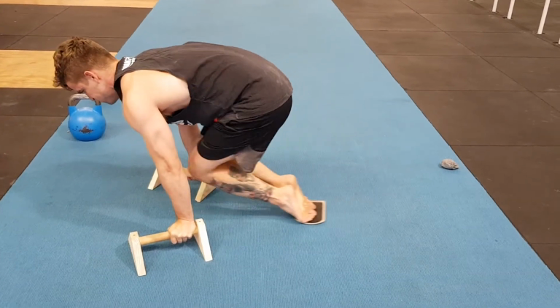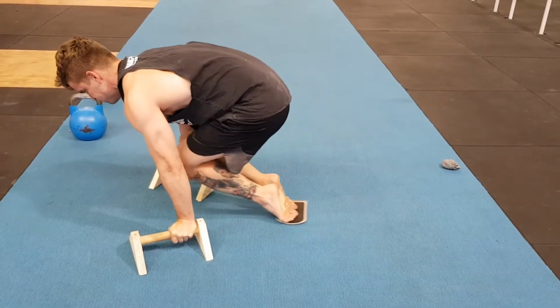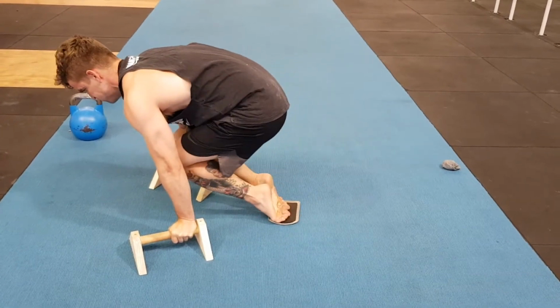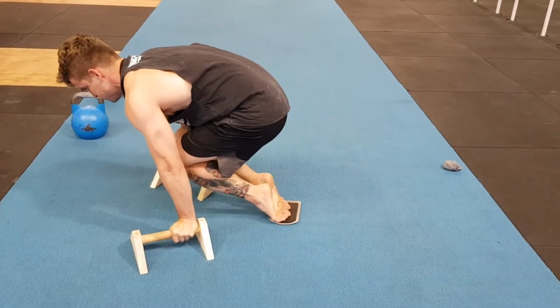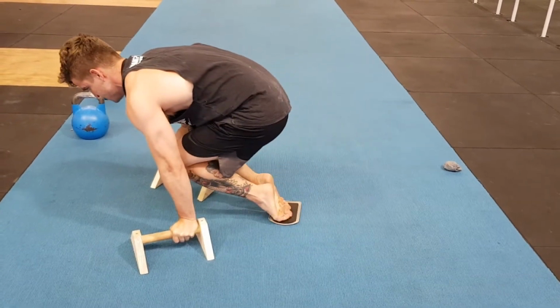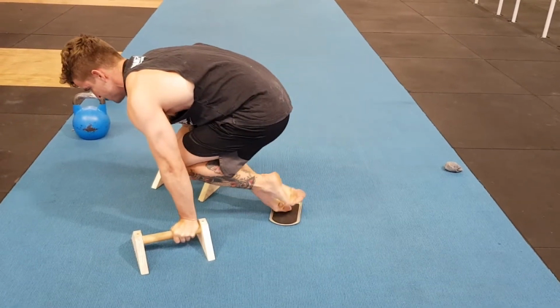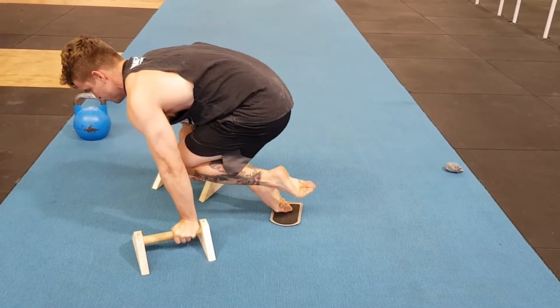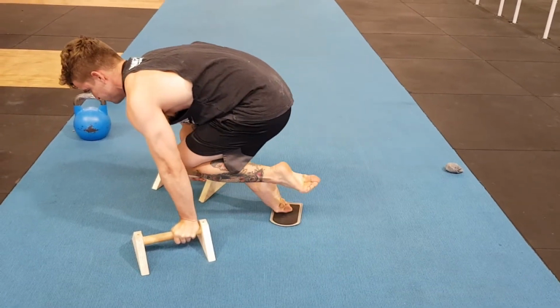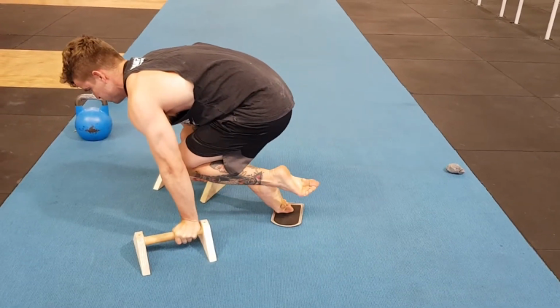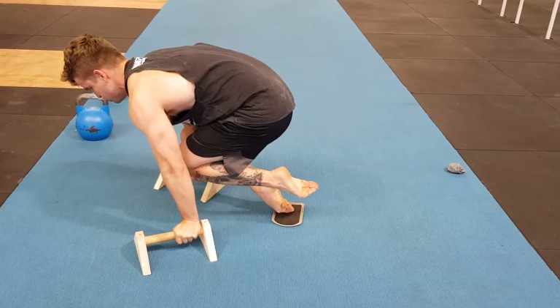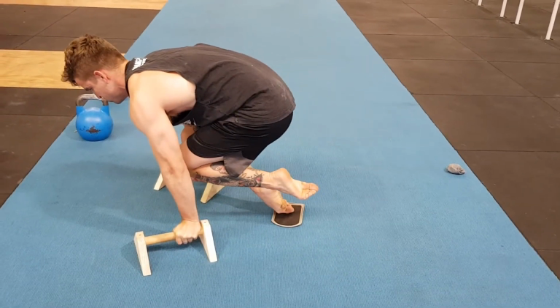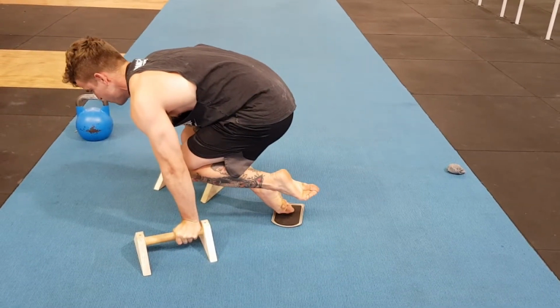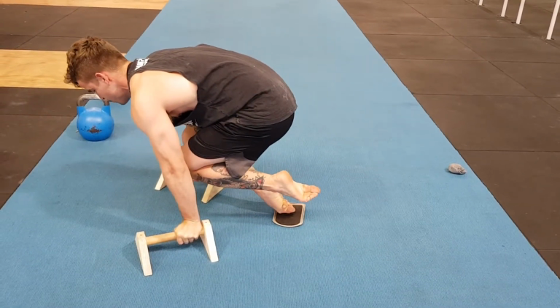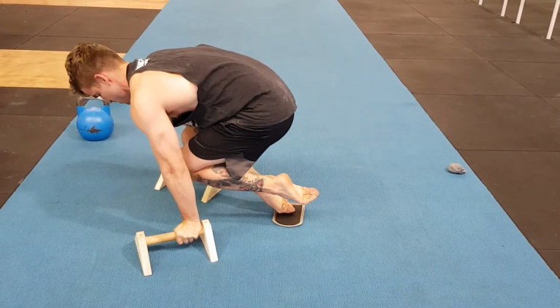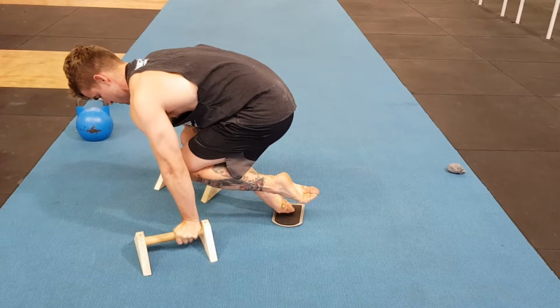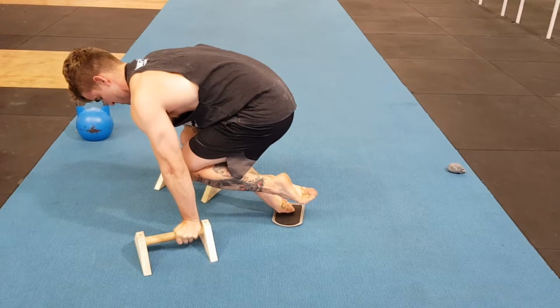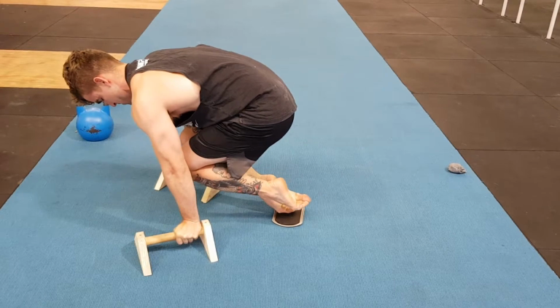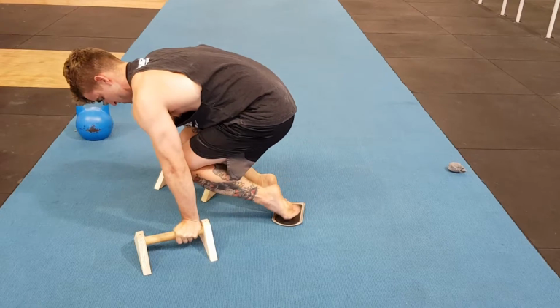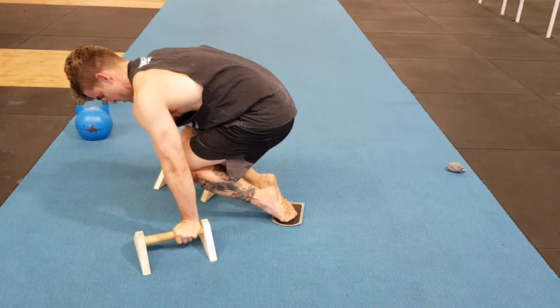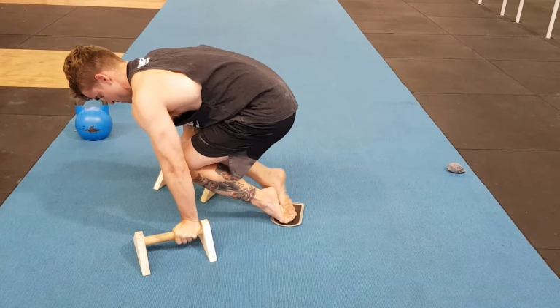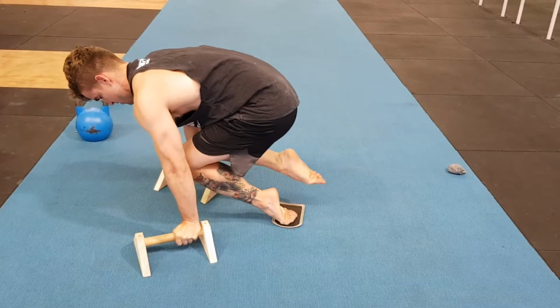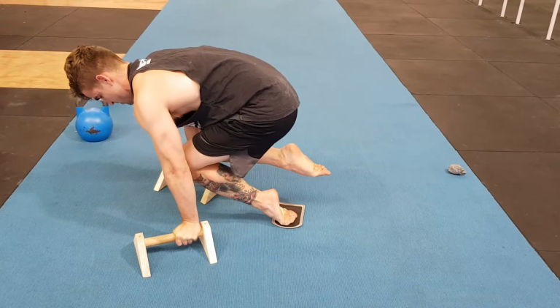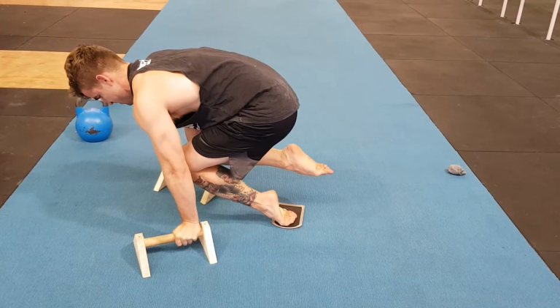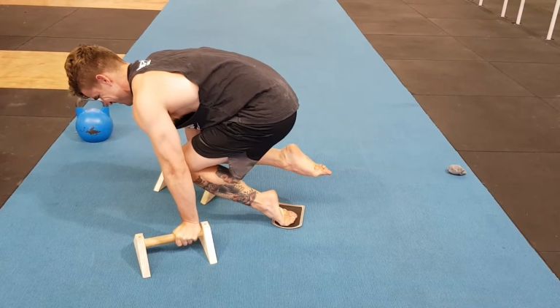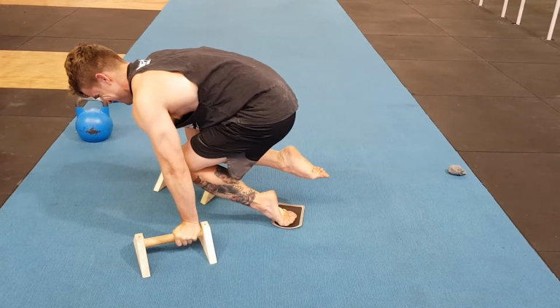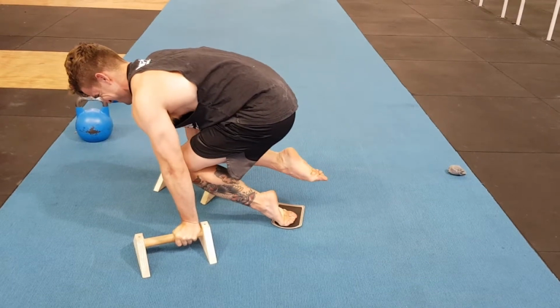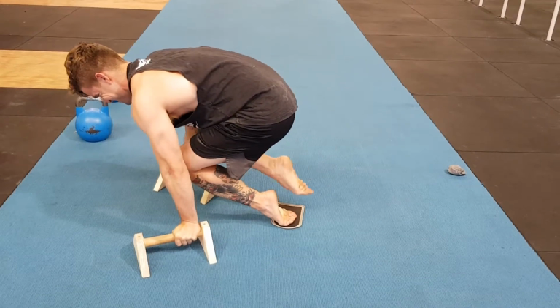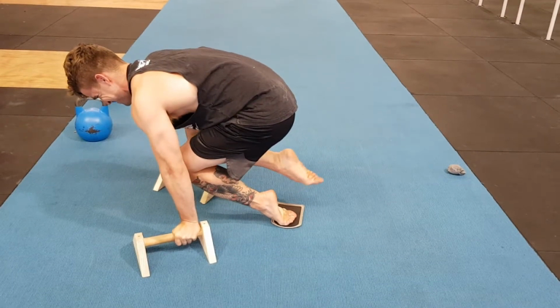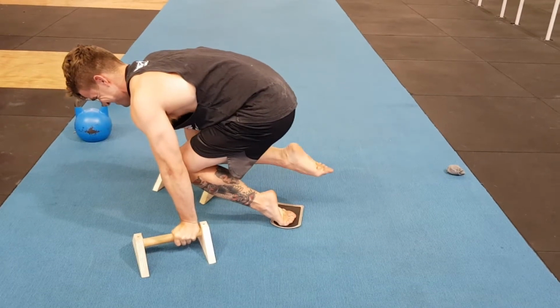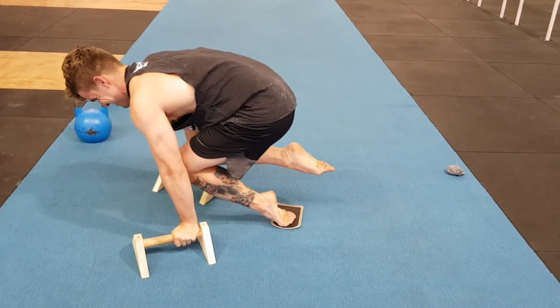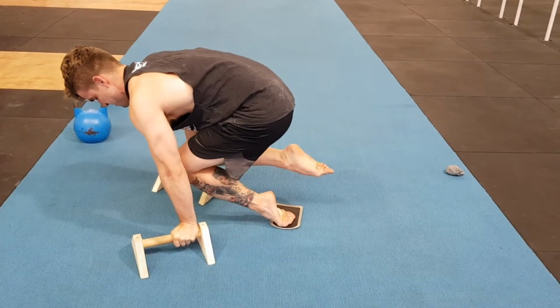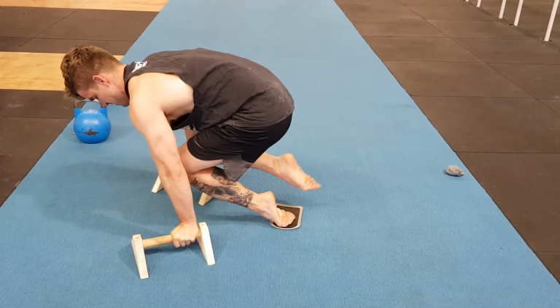Pick one foot up. One, two, three. Other foot up. One, two, three.